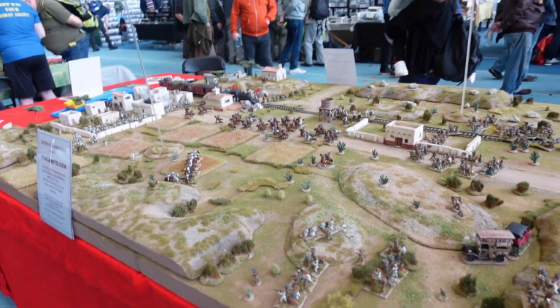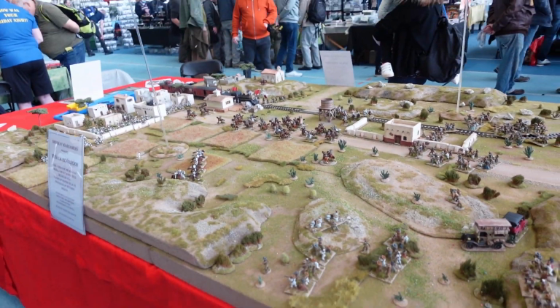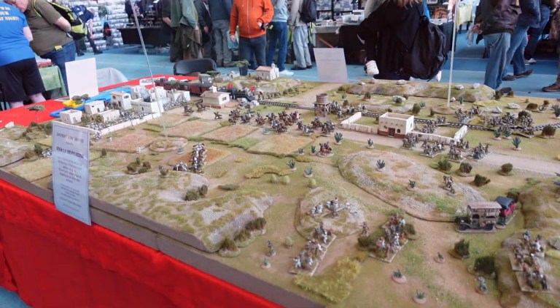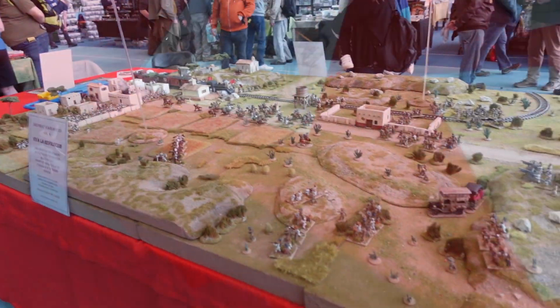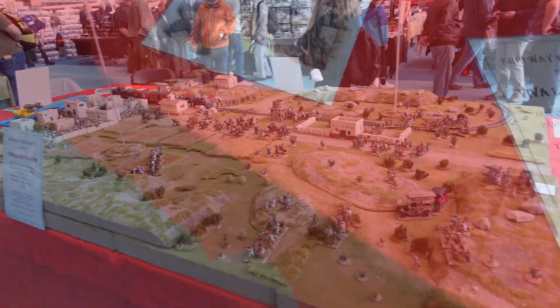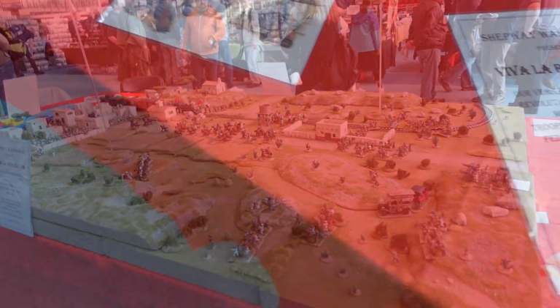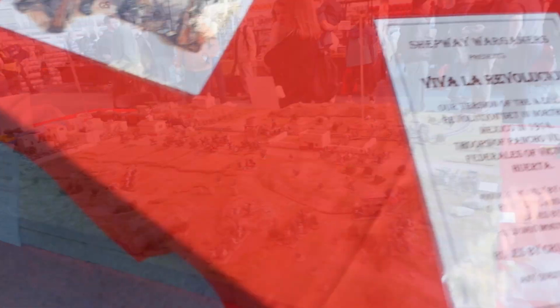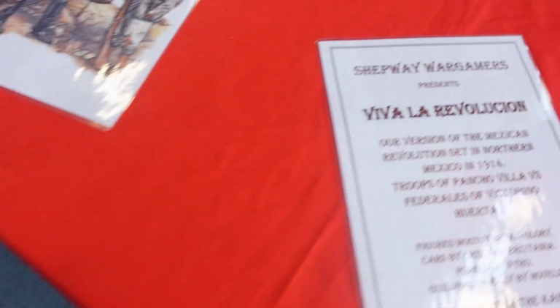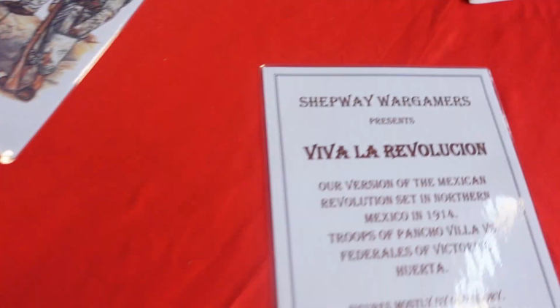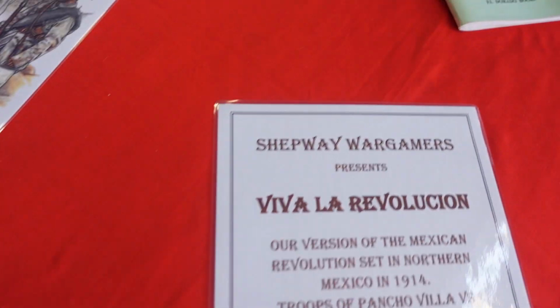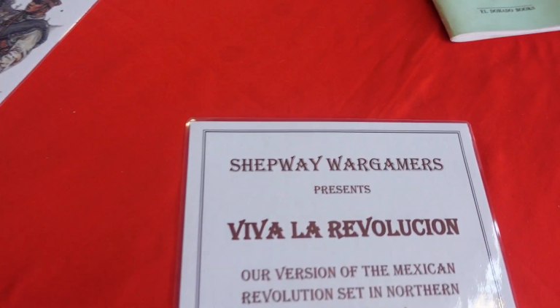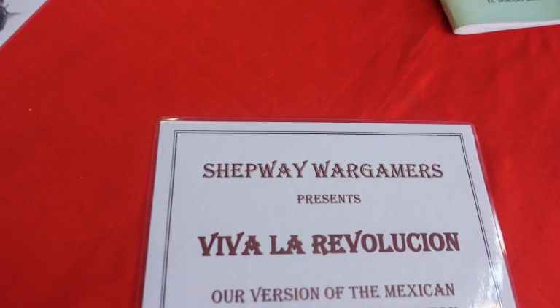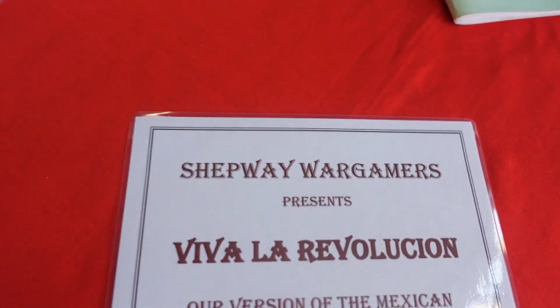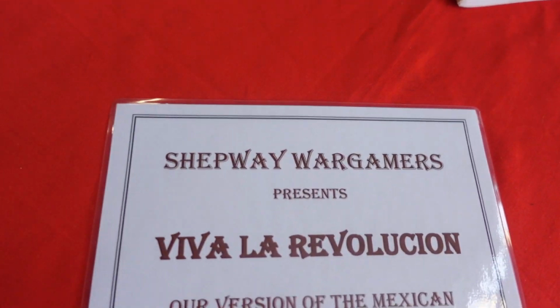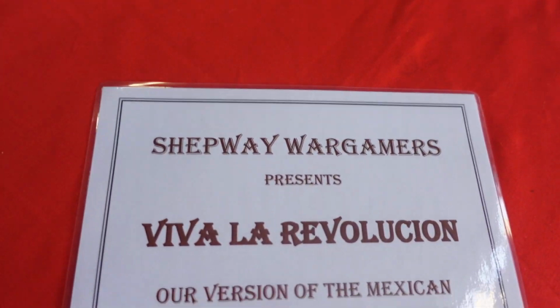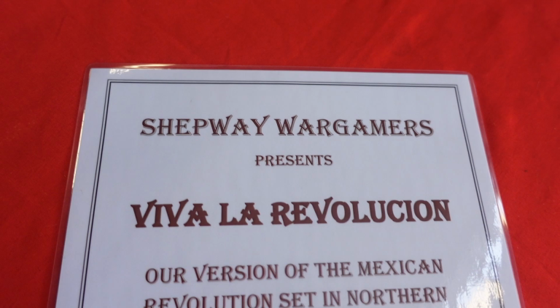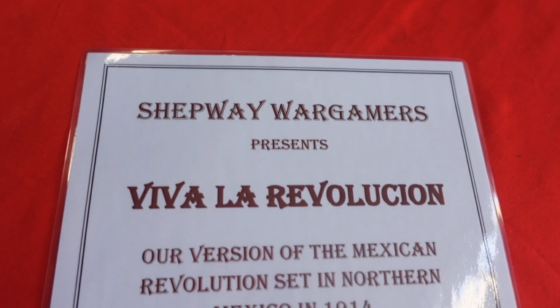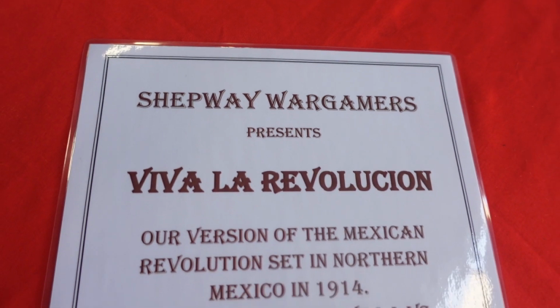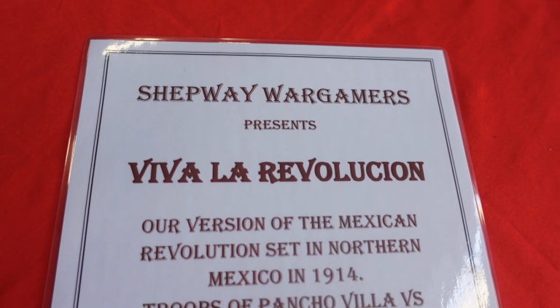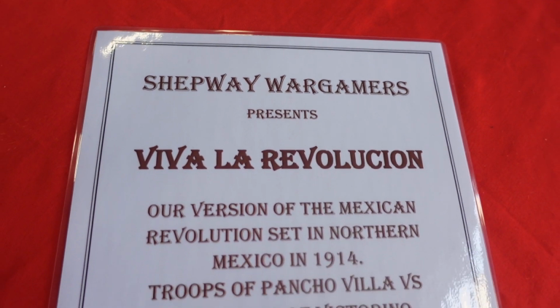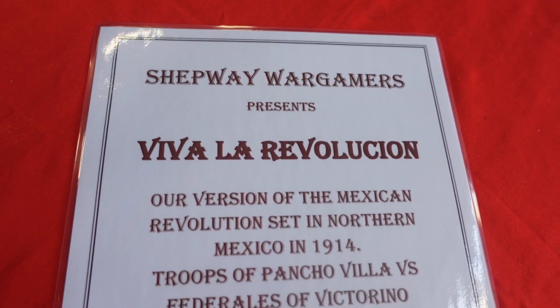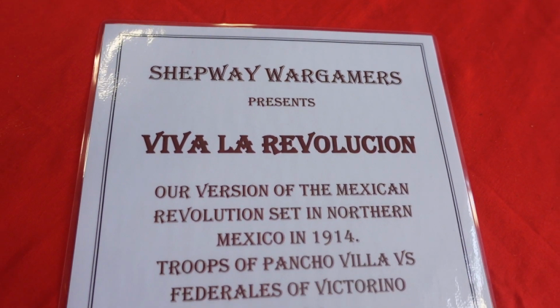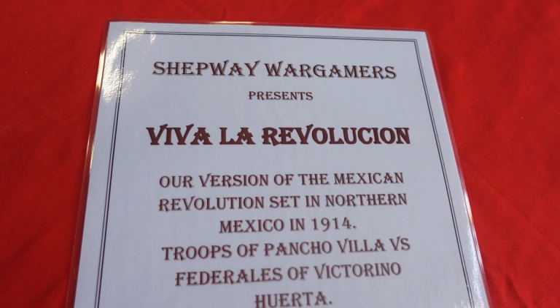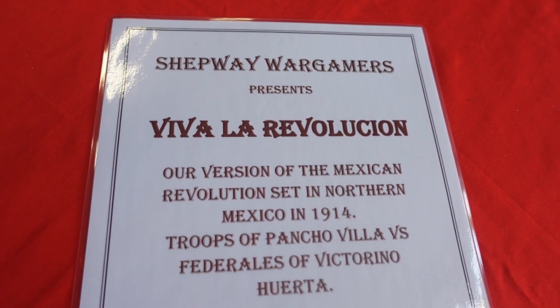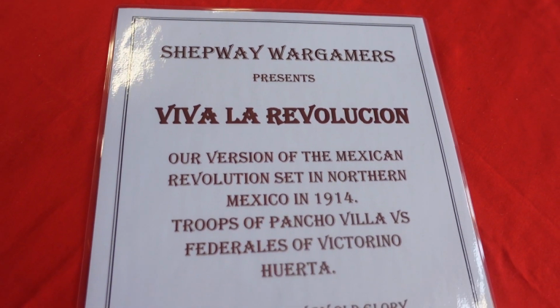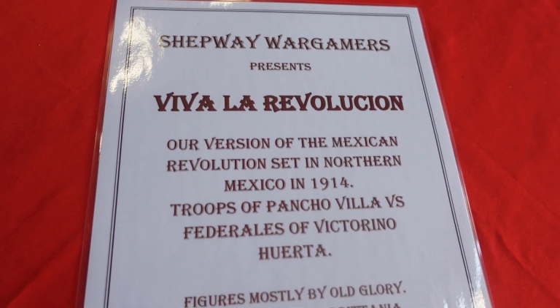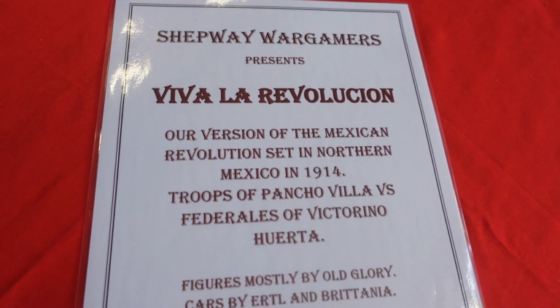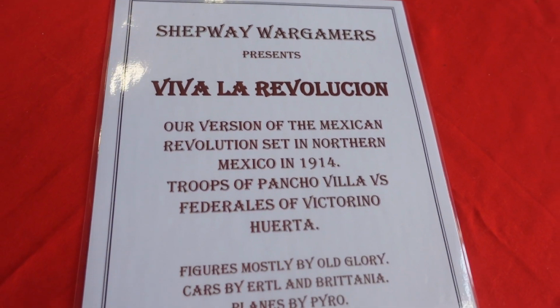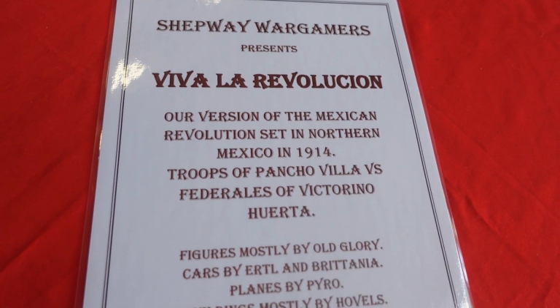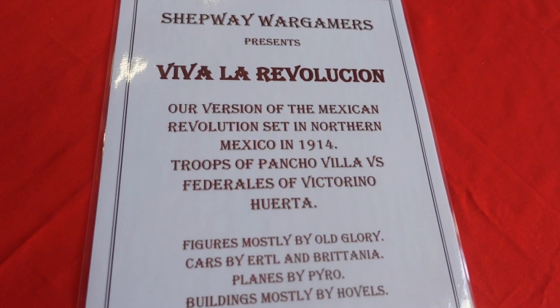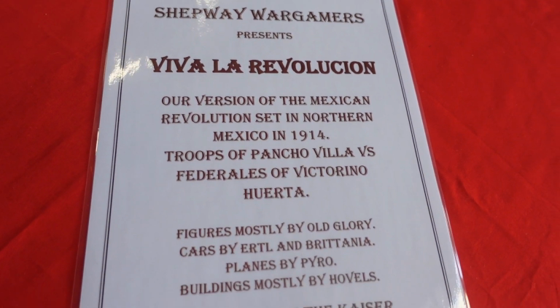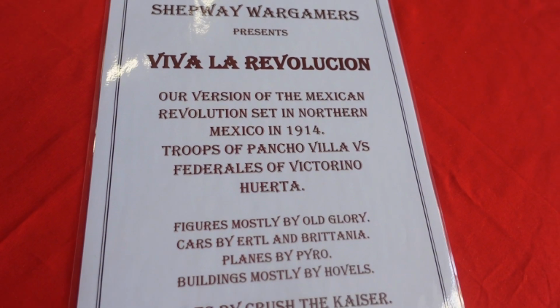So yeah, this was Sheppey Wargamers' Viva La Revolution — the Mexican Revolution.